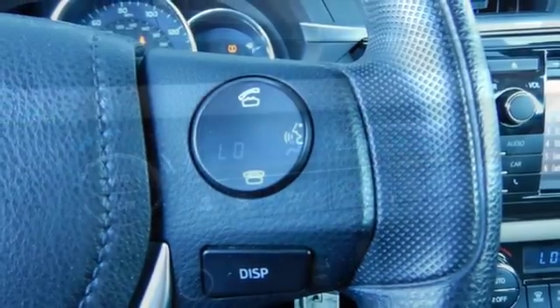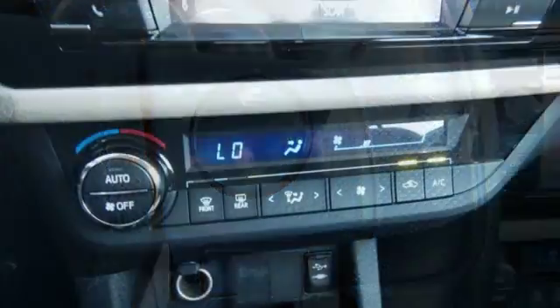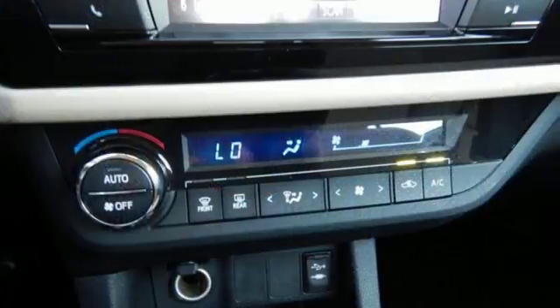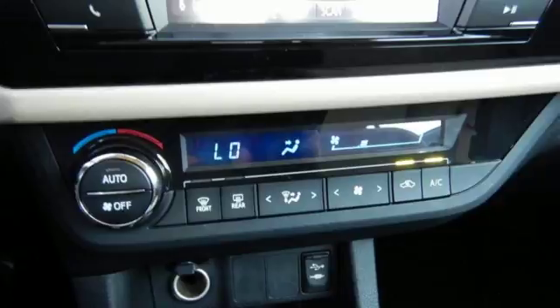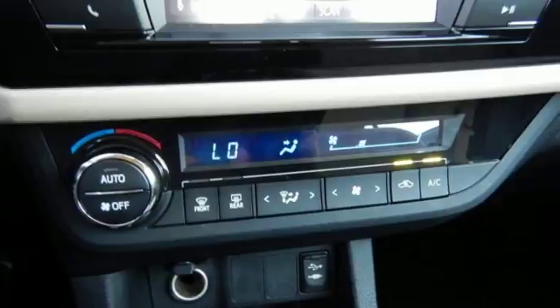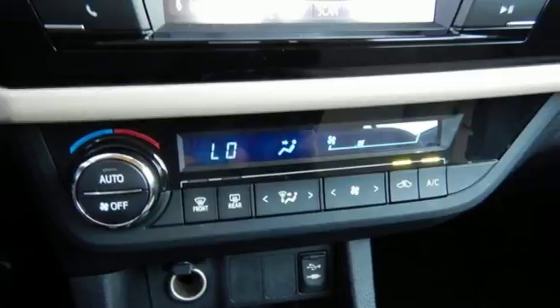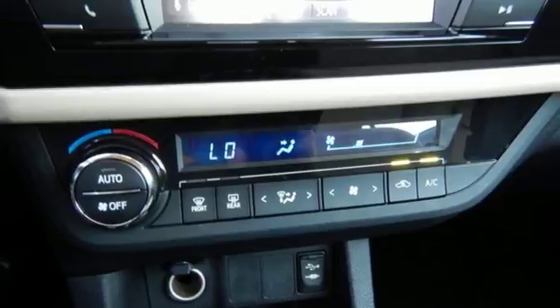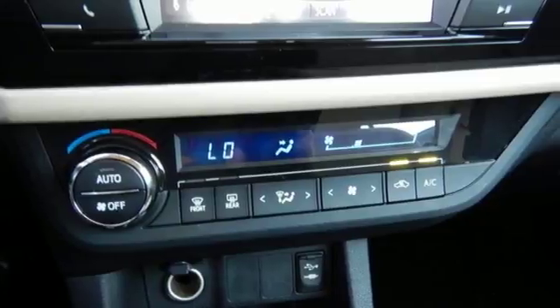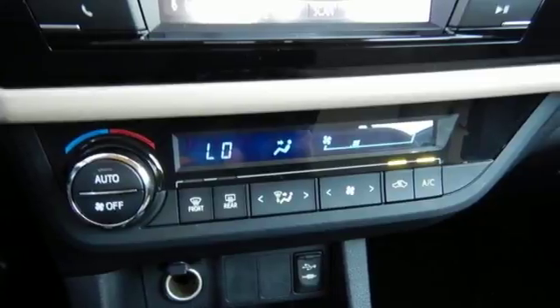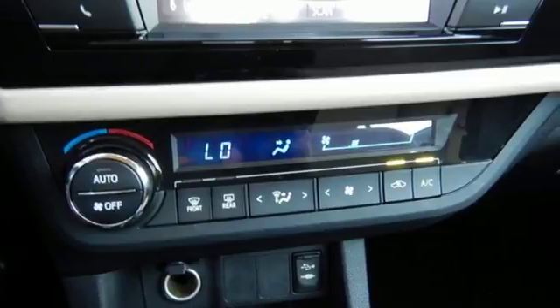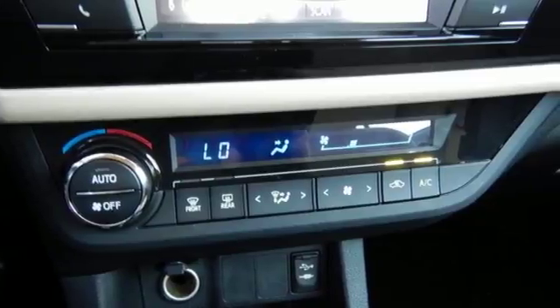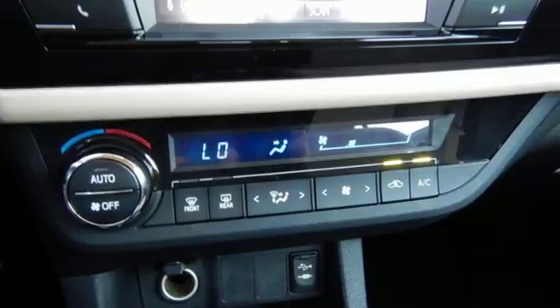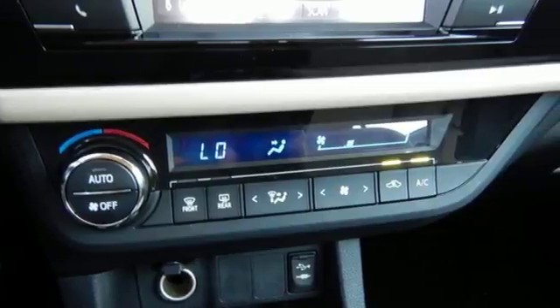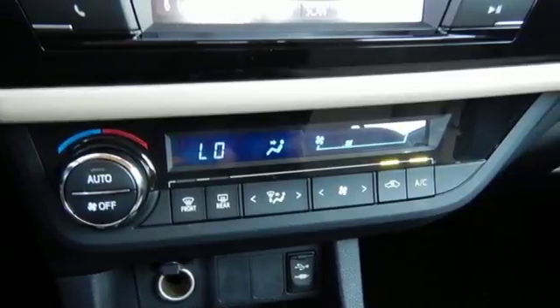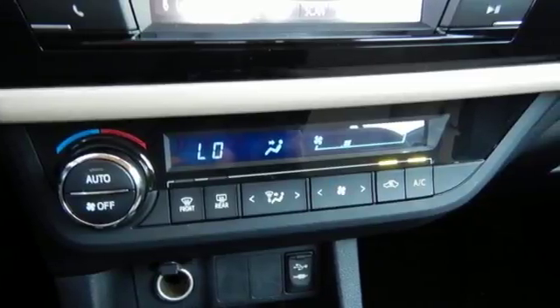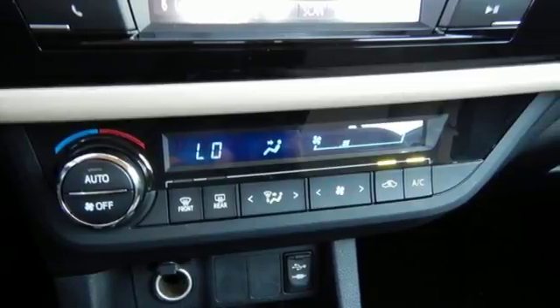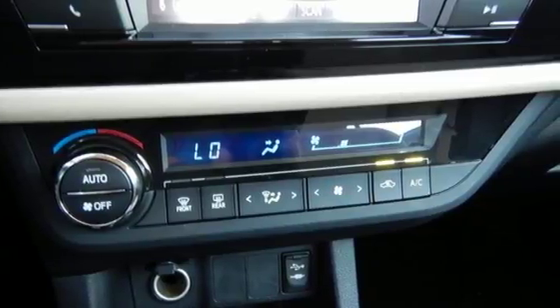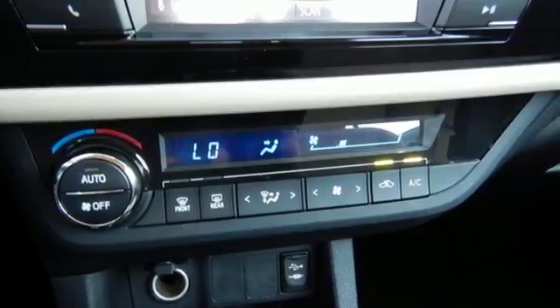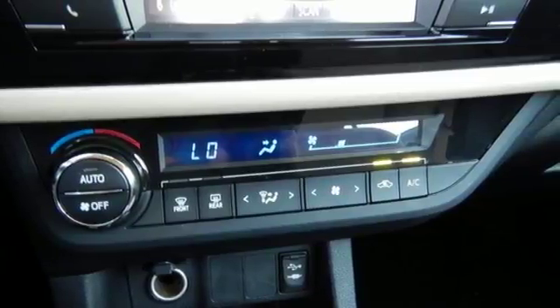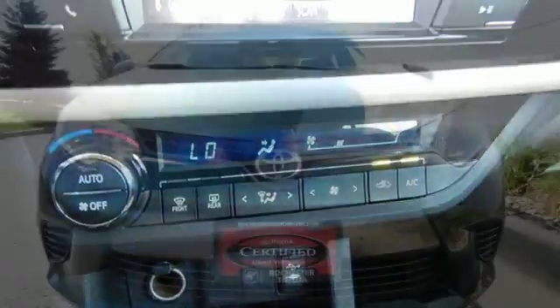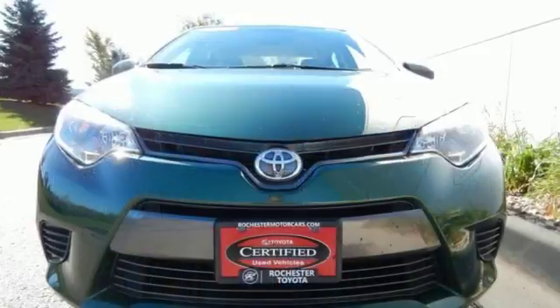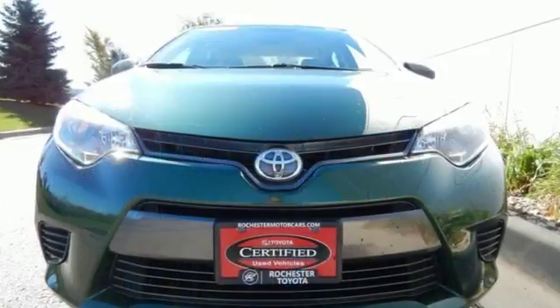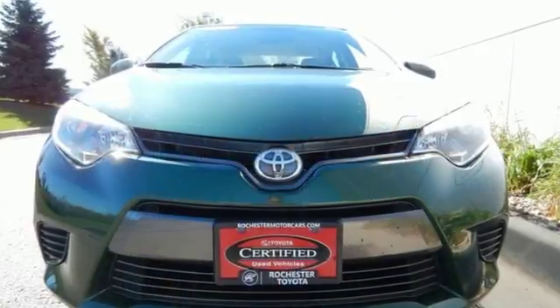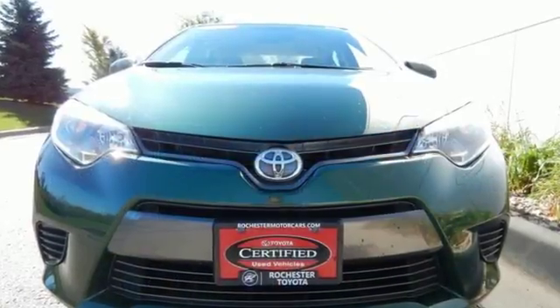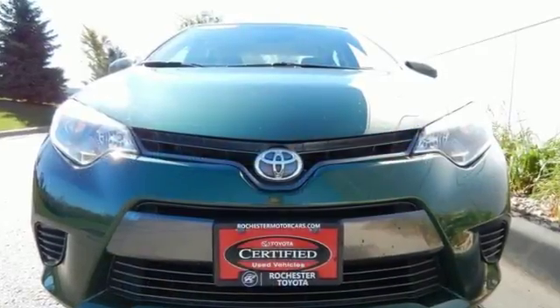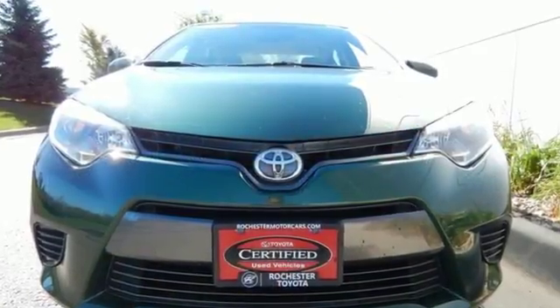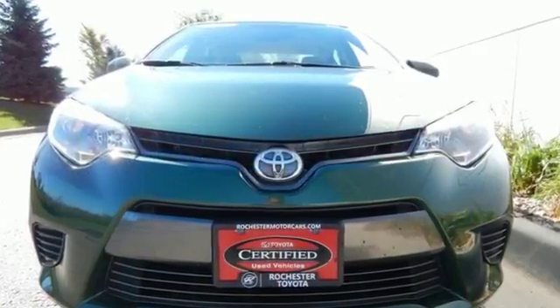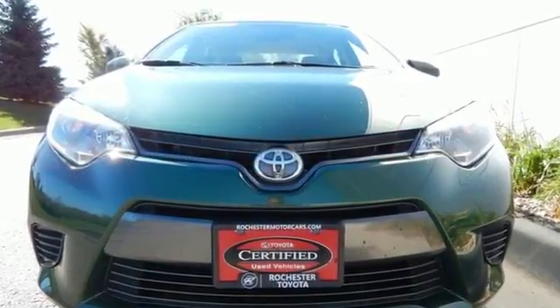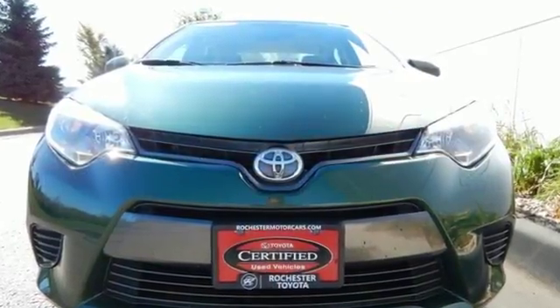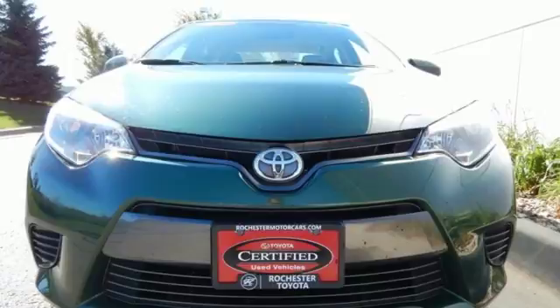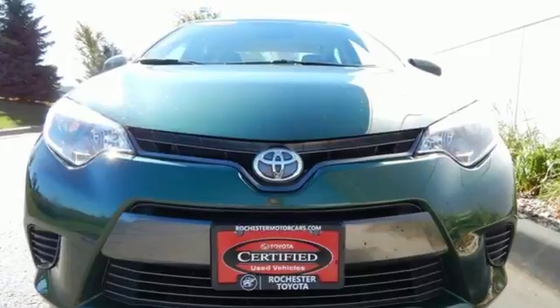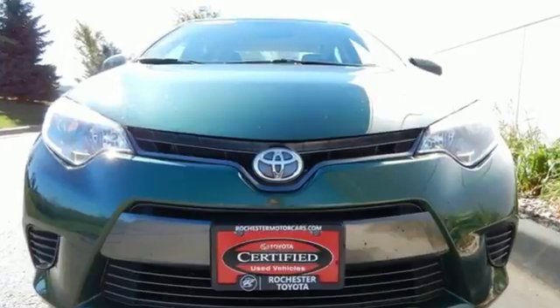If you are looking for efficiency and reliability, this Corolla is a smart choice. Get behind the wheel today.